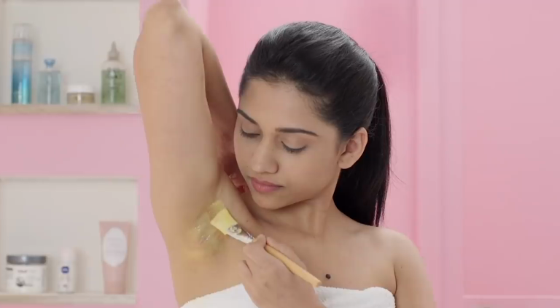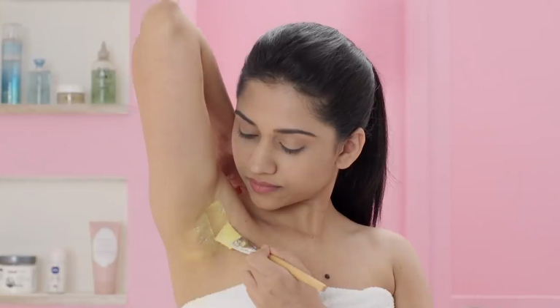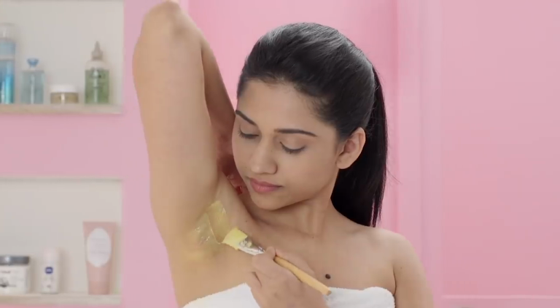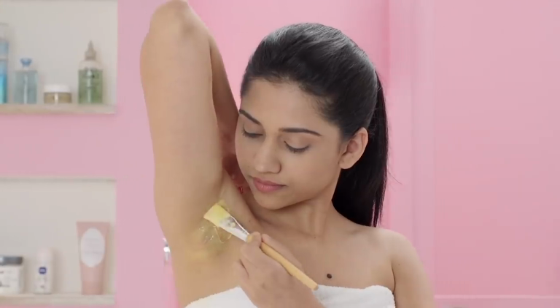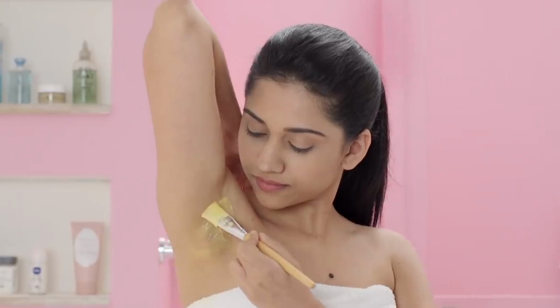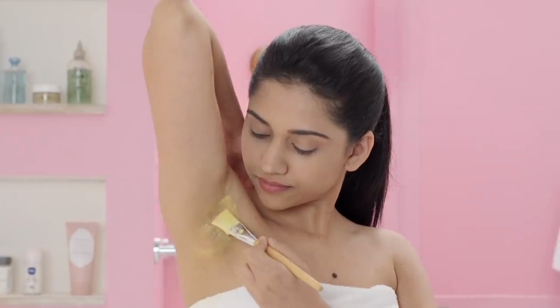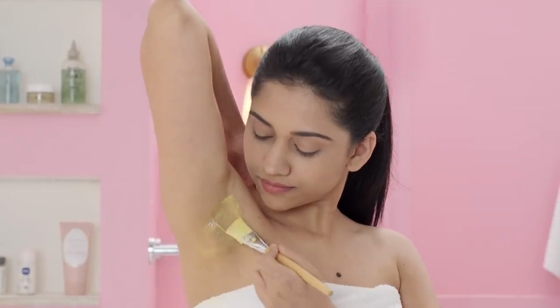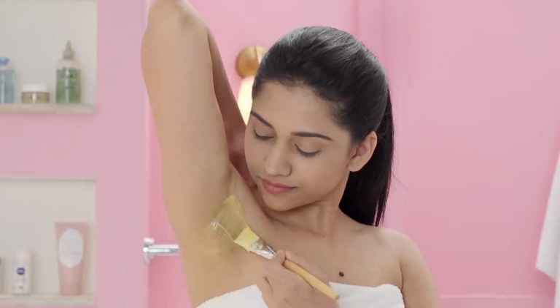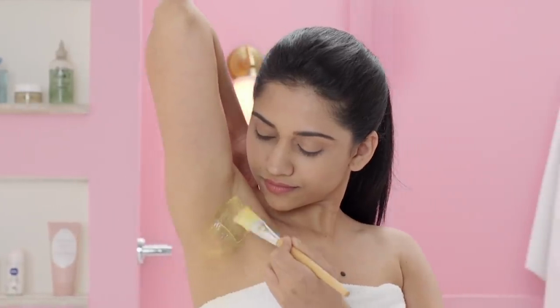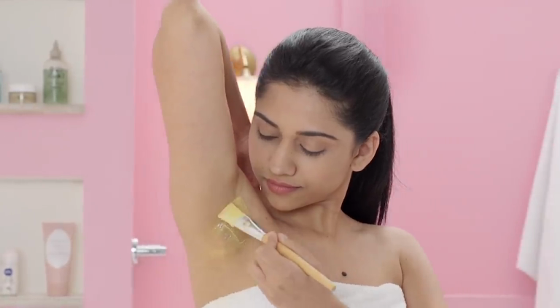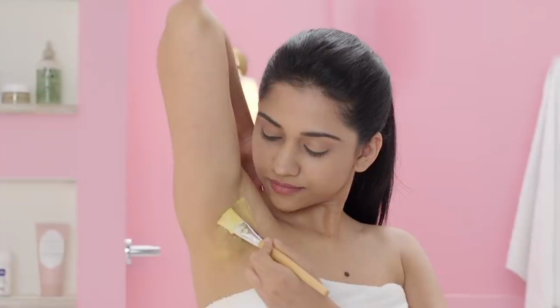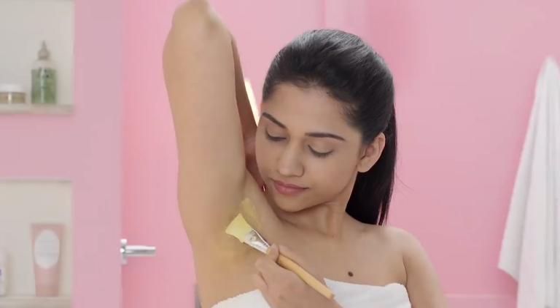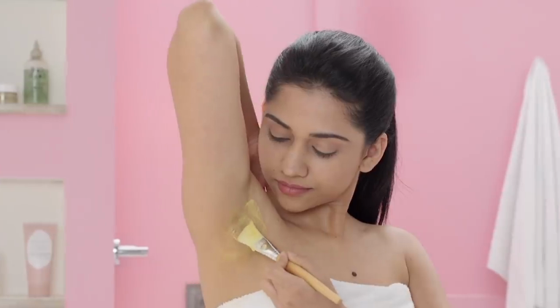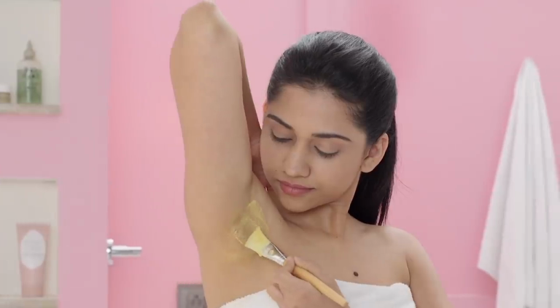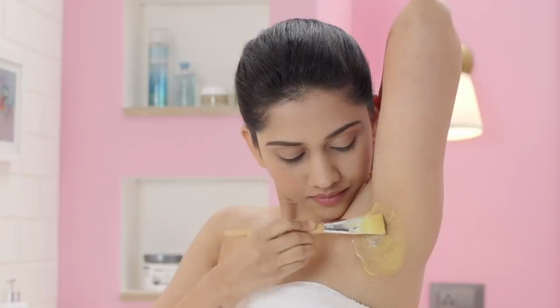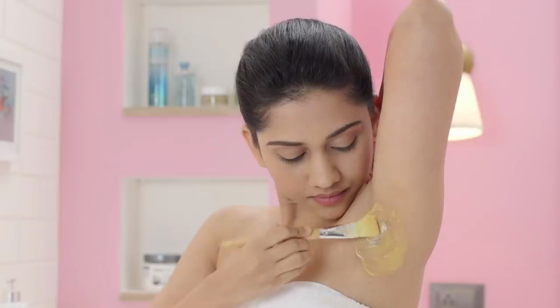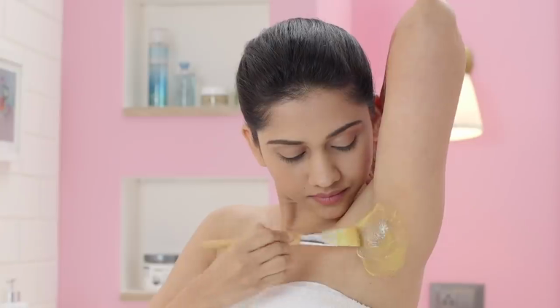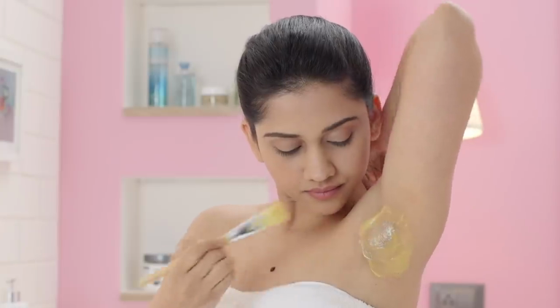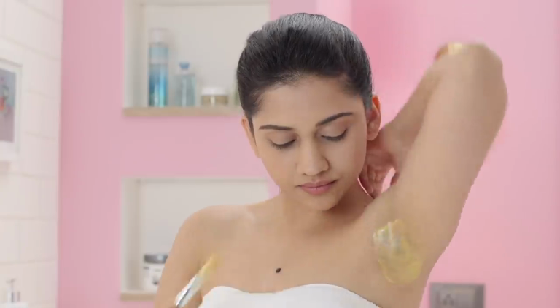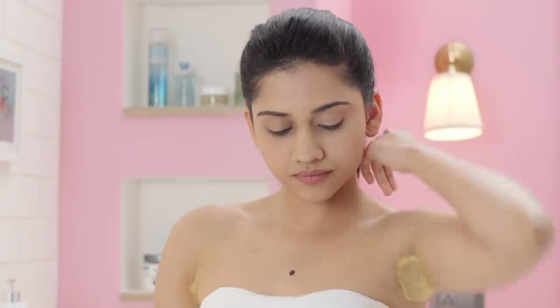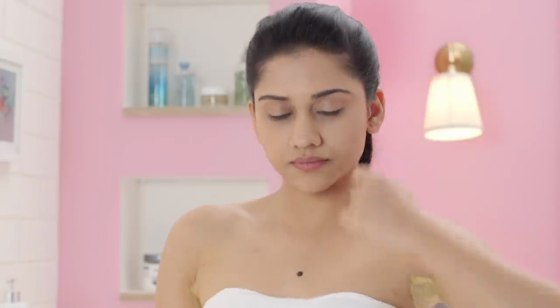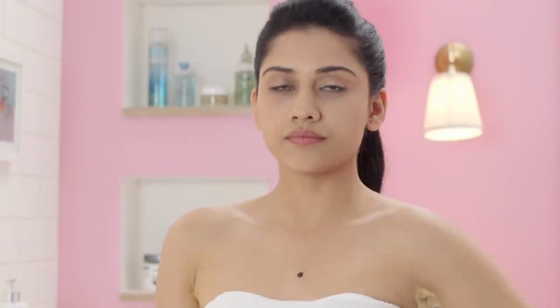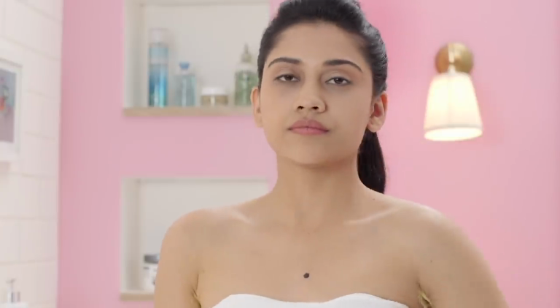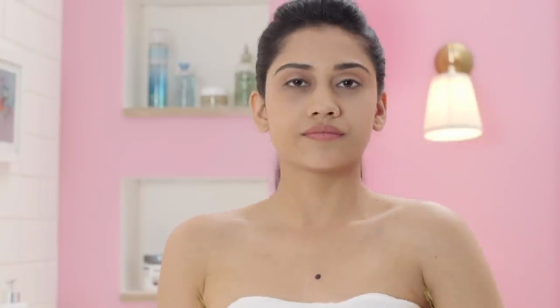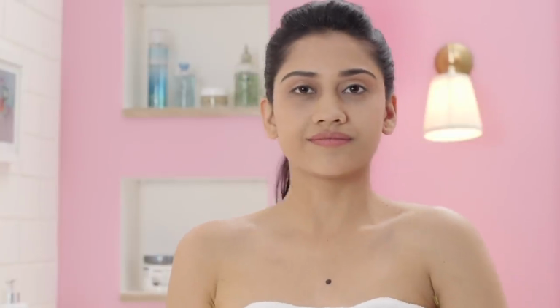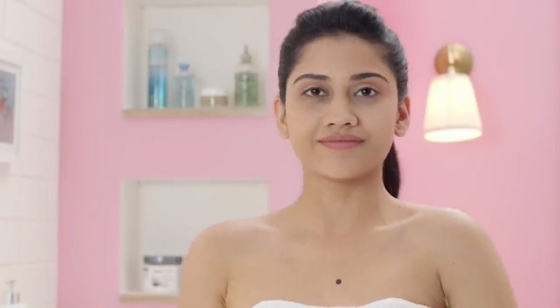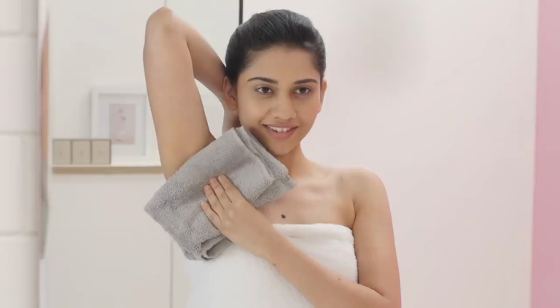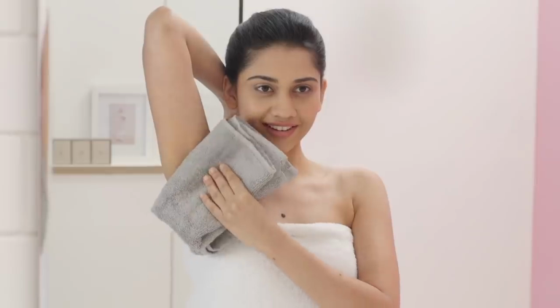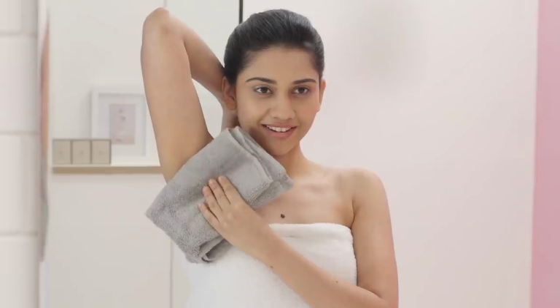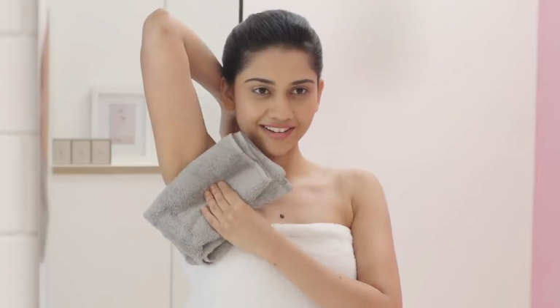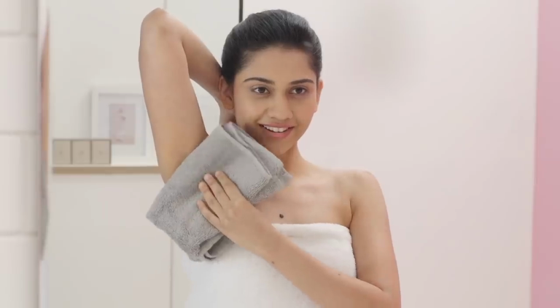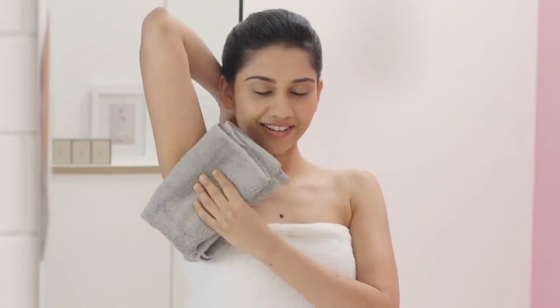the mixture can reduce dark pigmentation in just a few uses! Apply this for 15 minutes before washing it off!